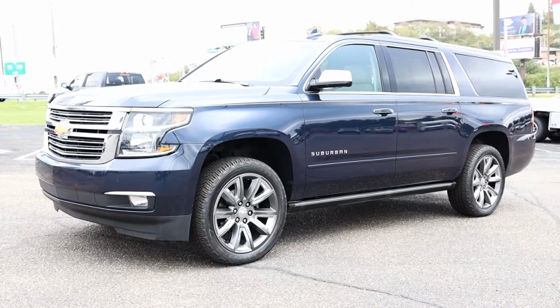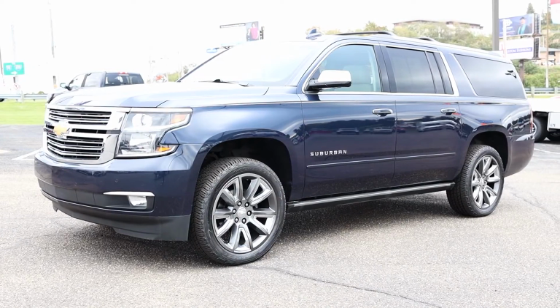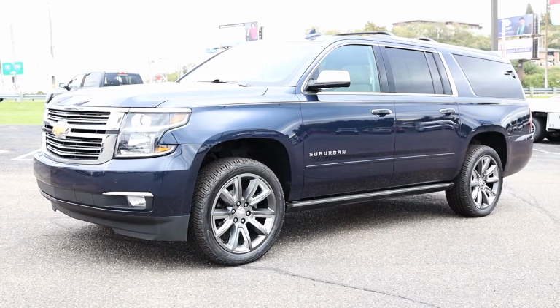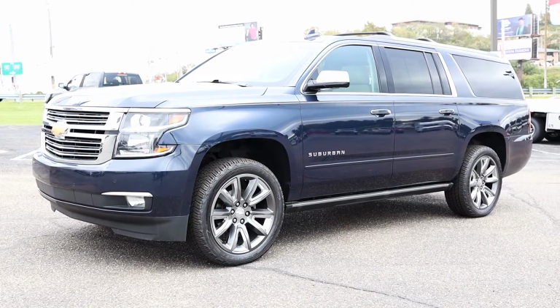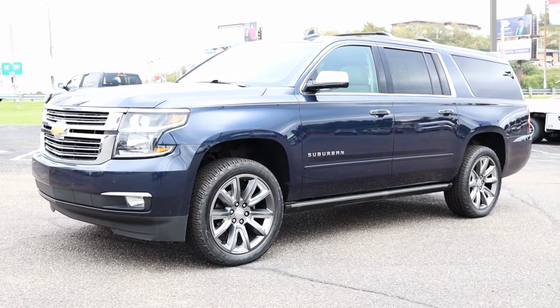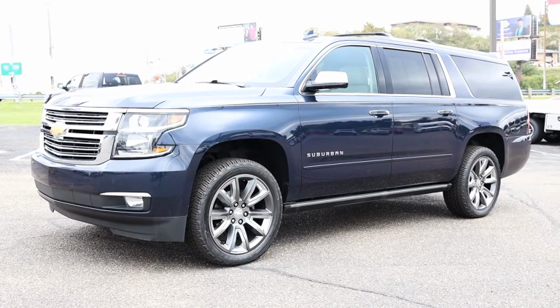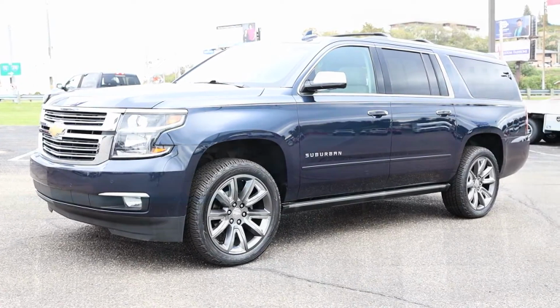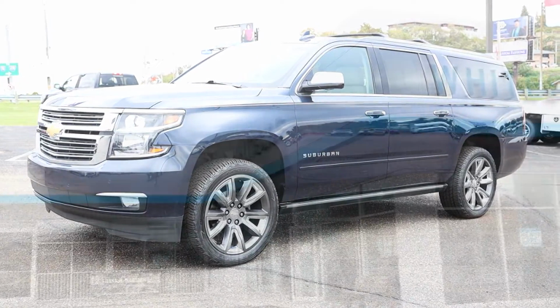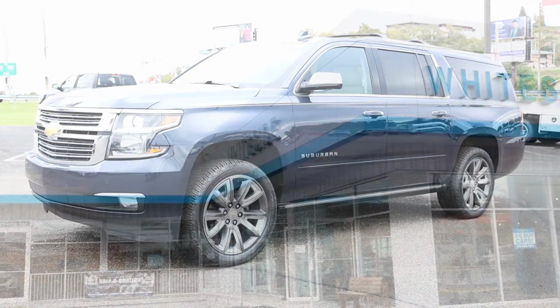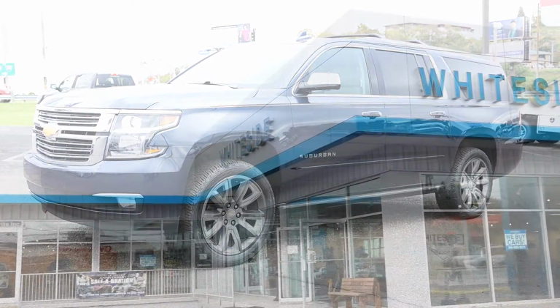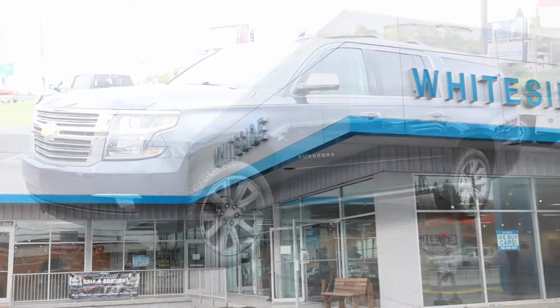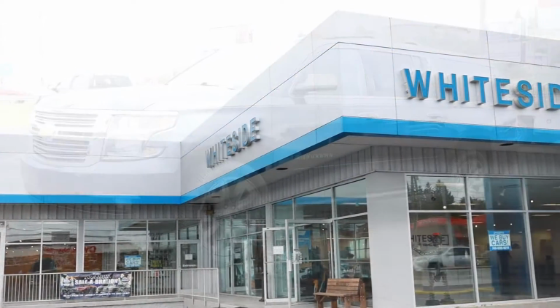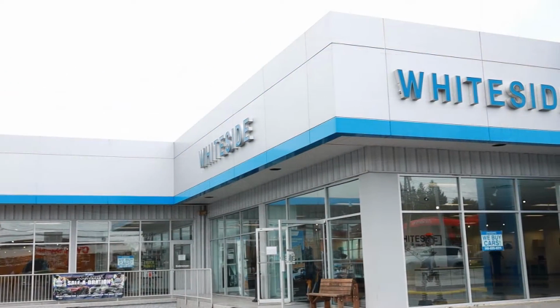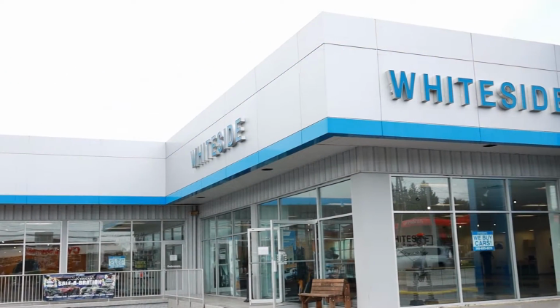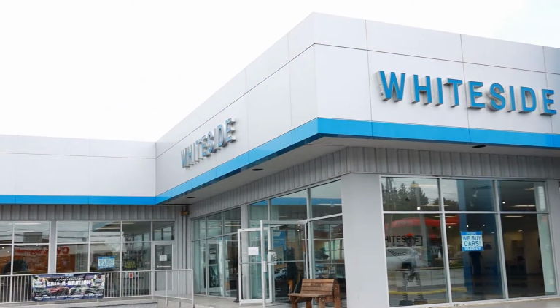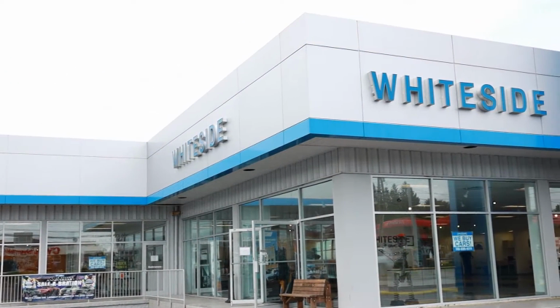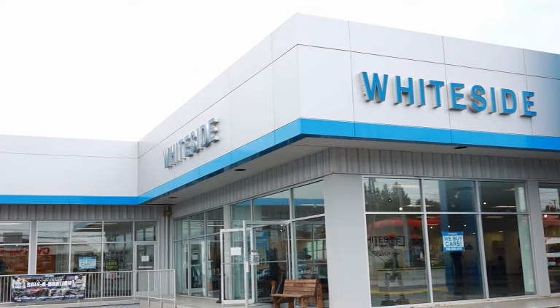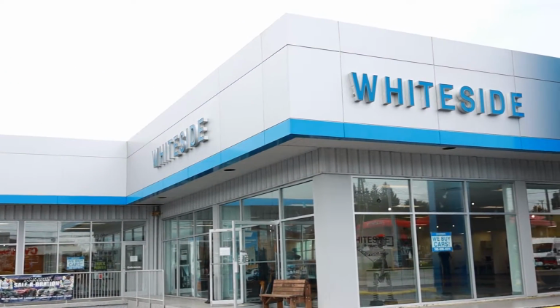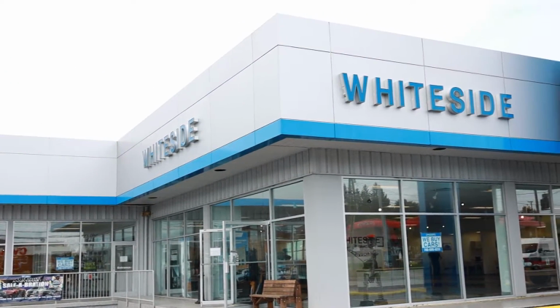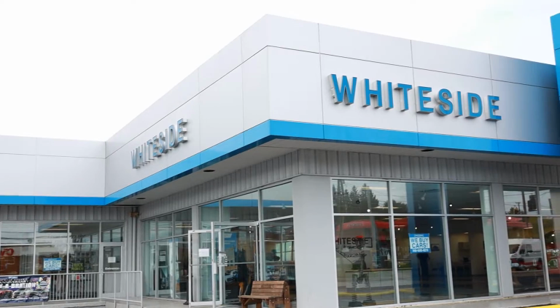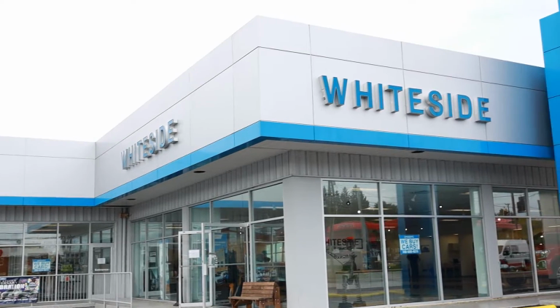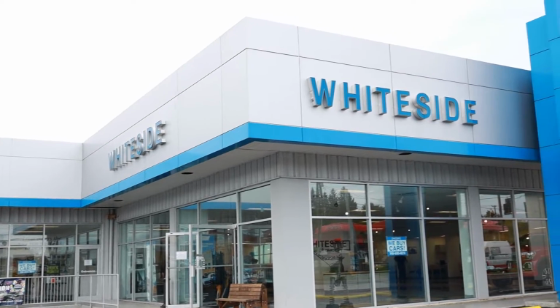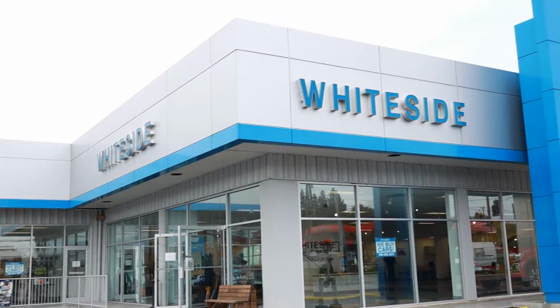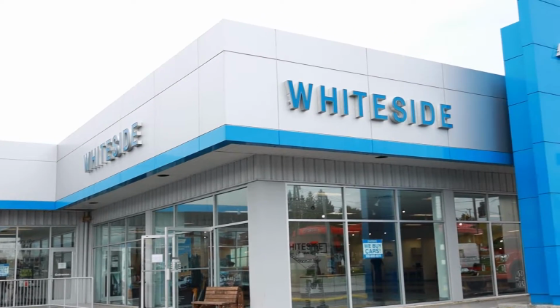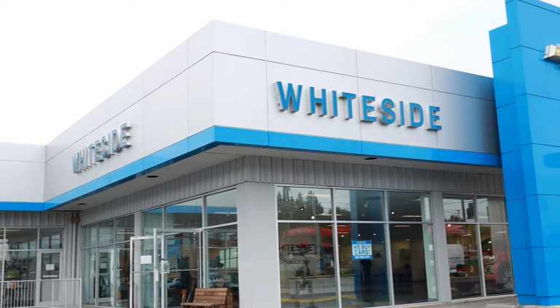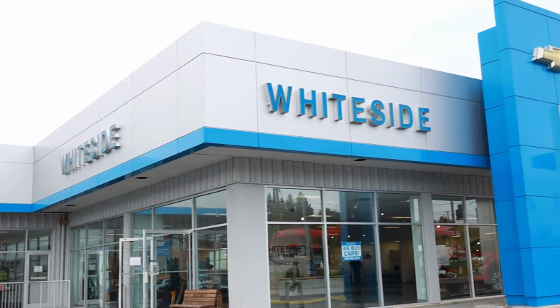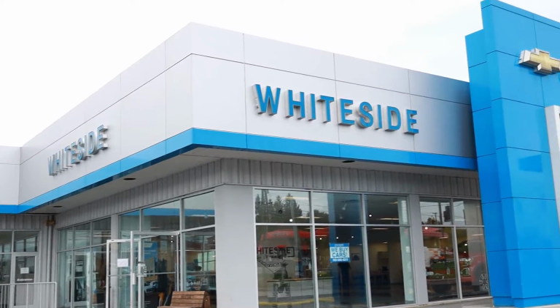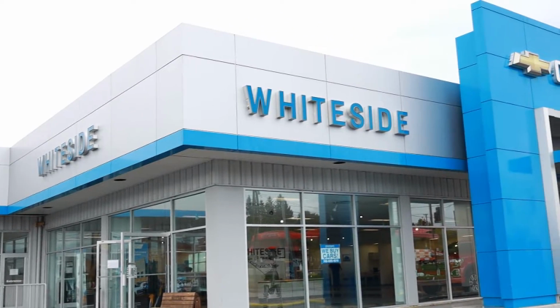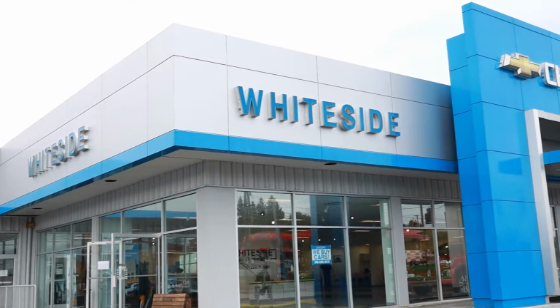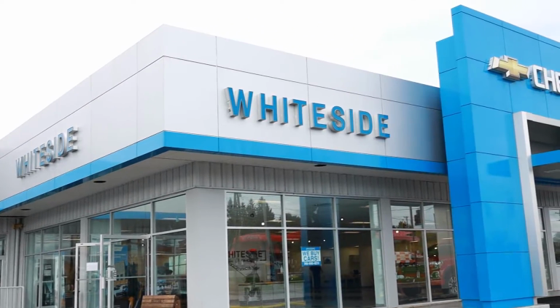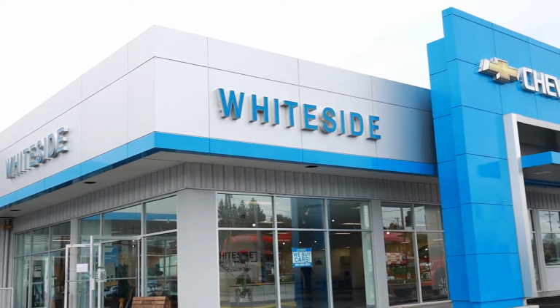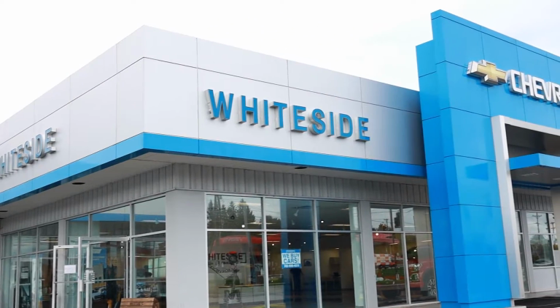Come see it before it's gone, or visit whitesides.com for our entire inventory.